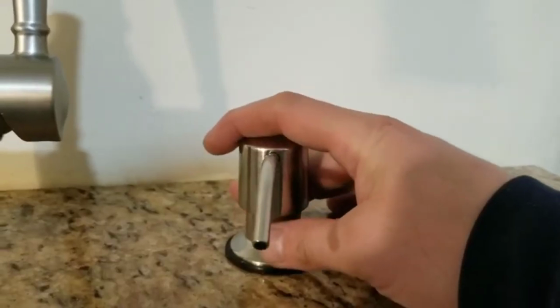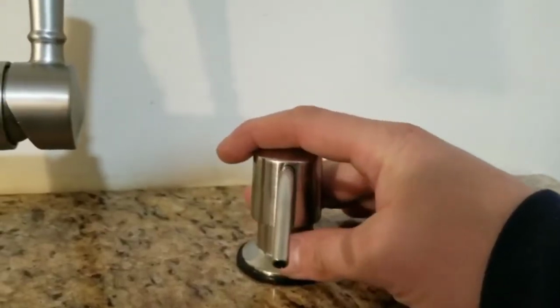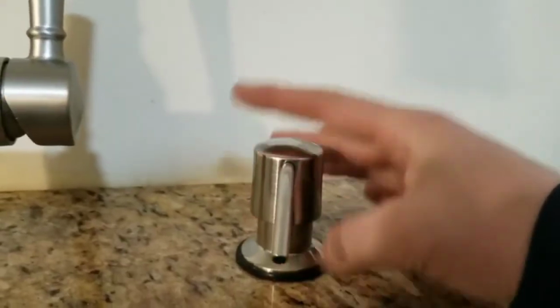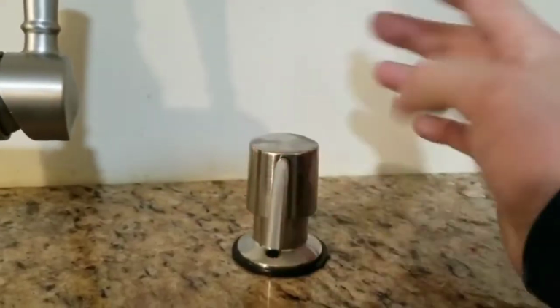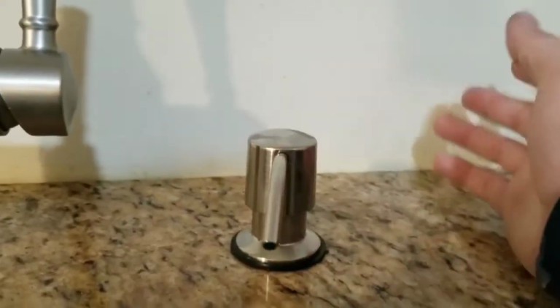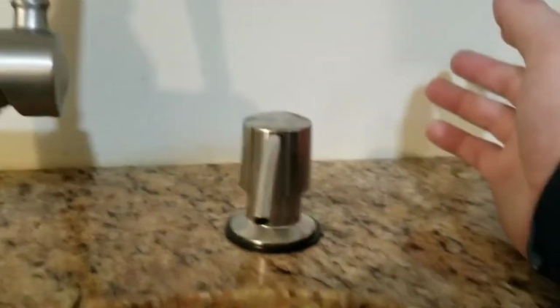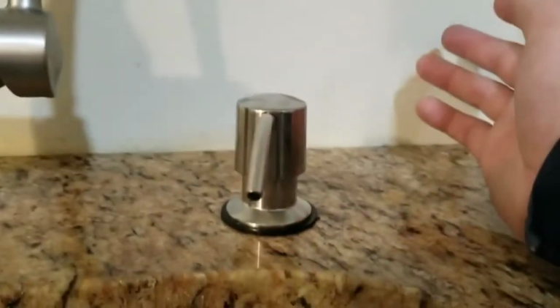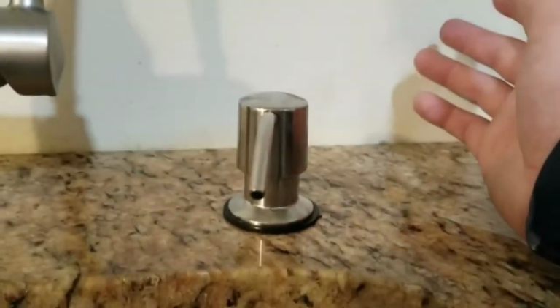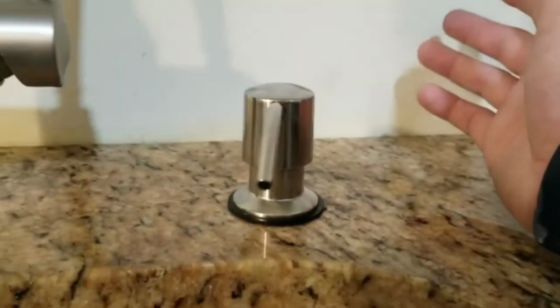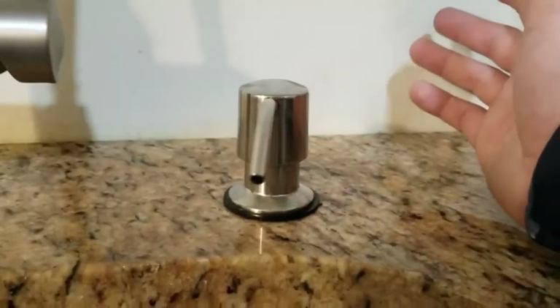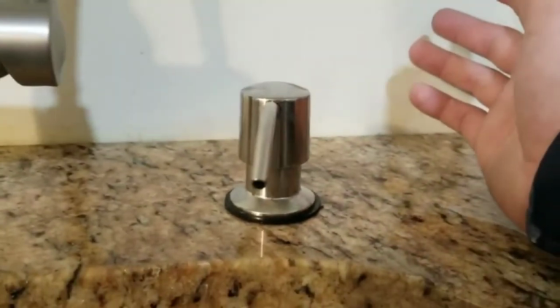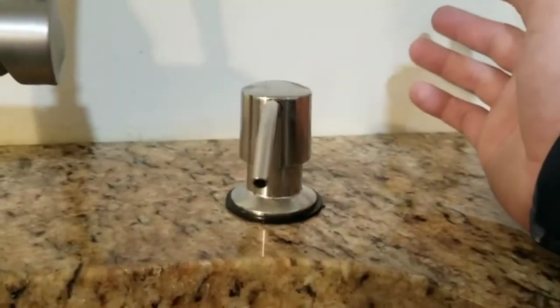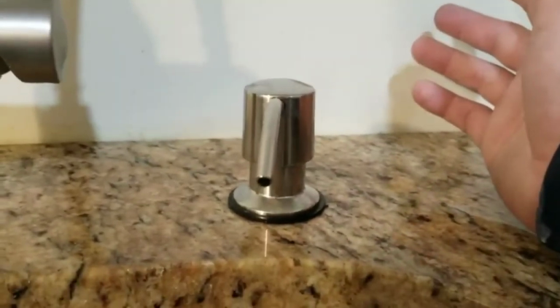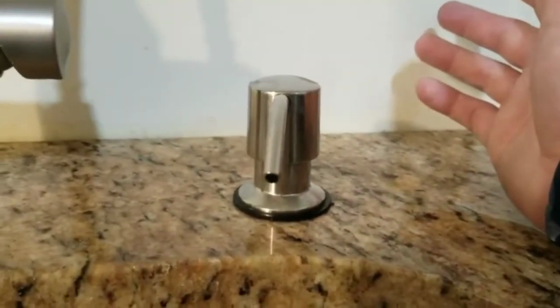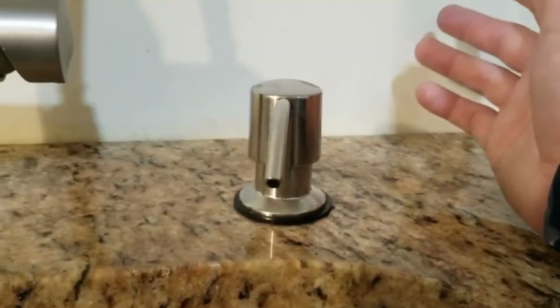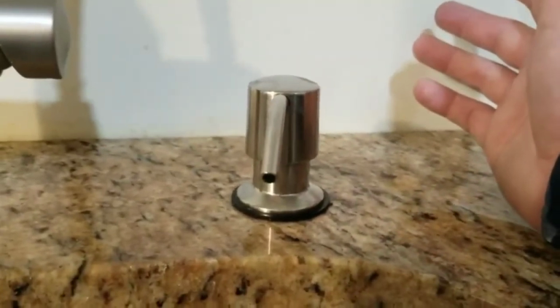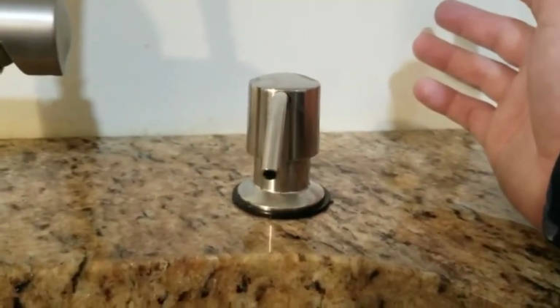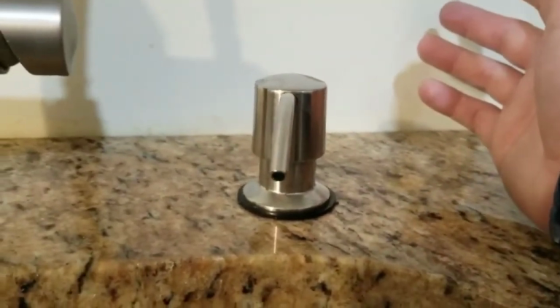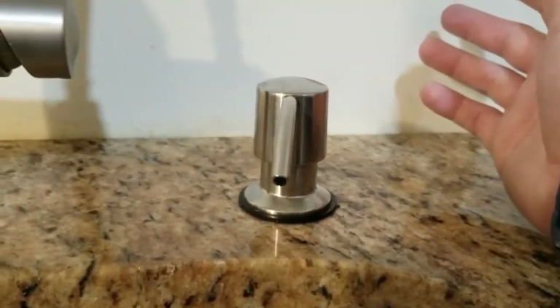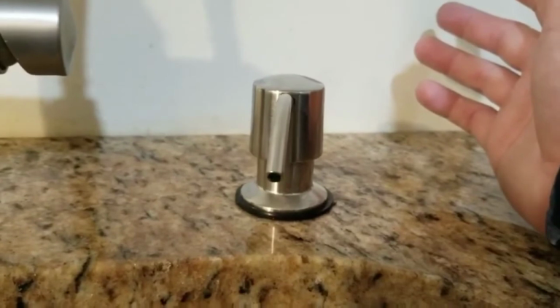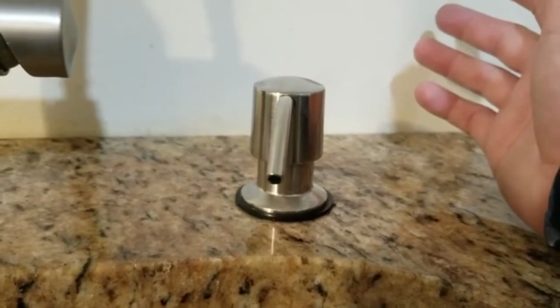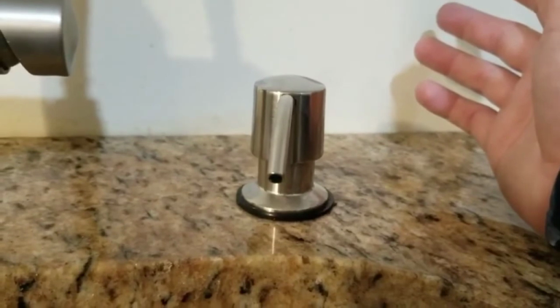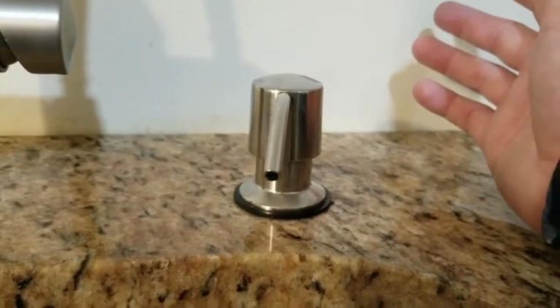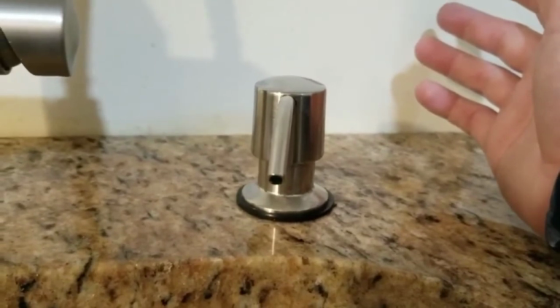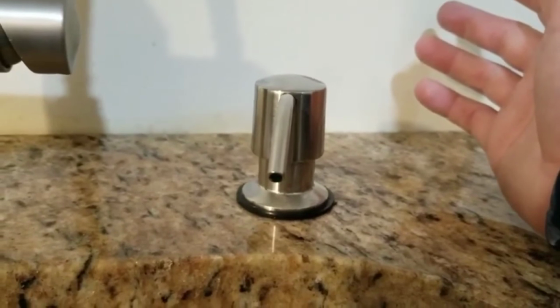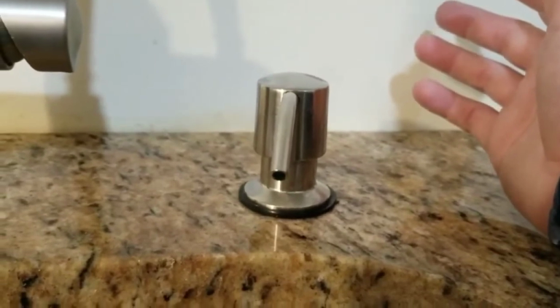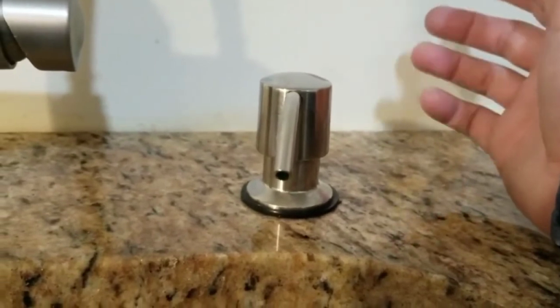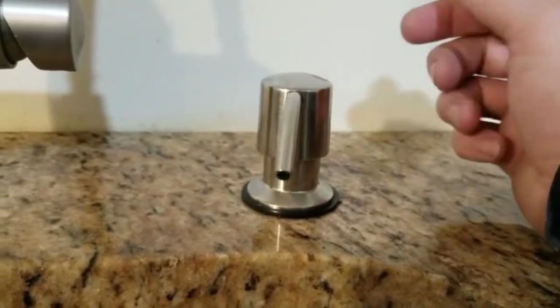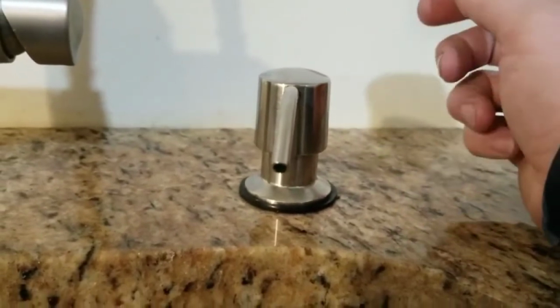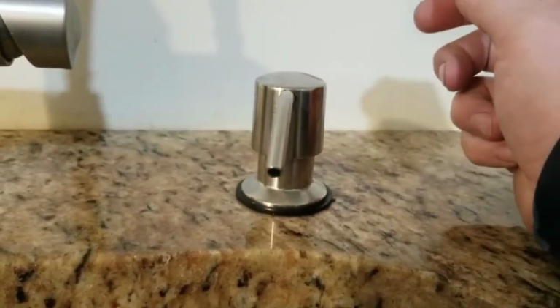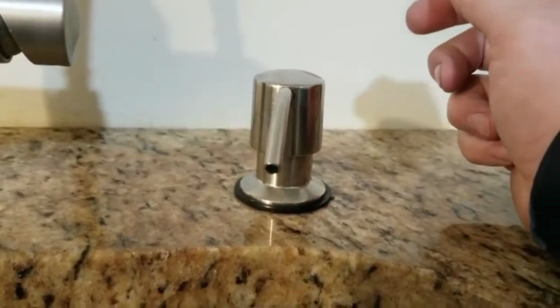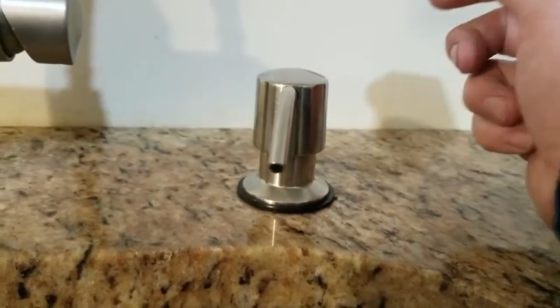So there you have it — the best way to fill your dish soap dispenser. All right, have a good one, everyone.